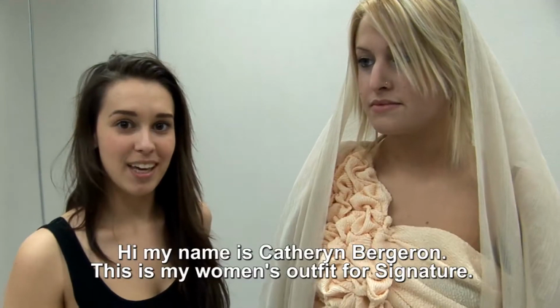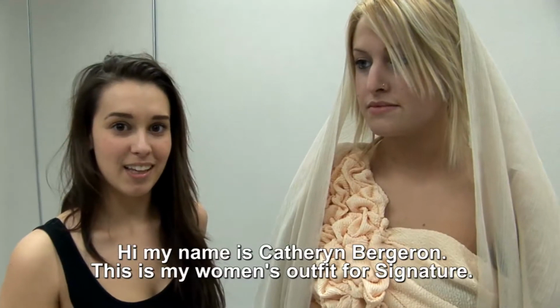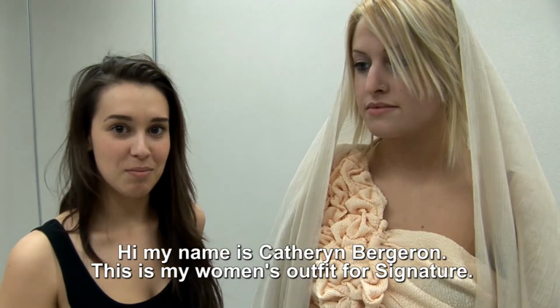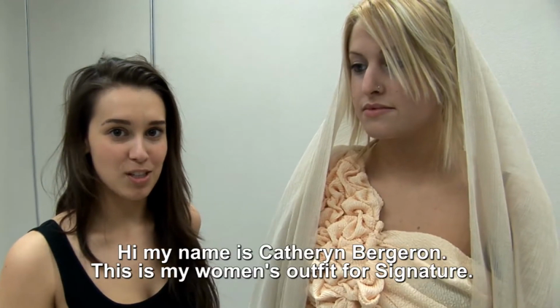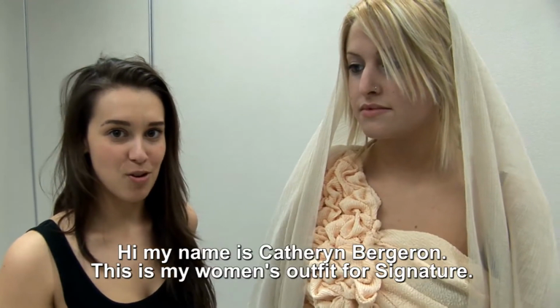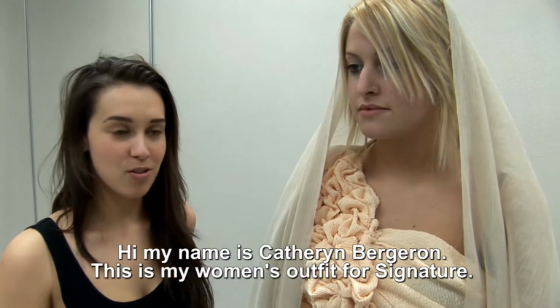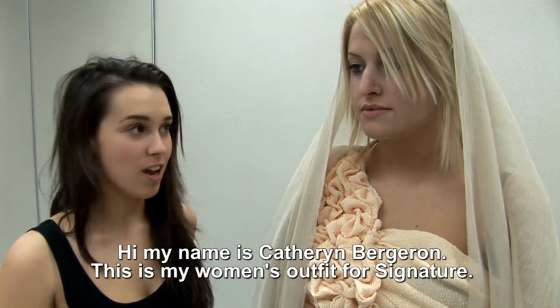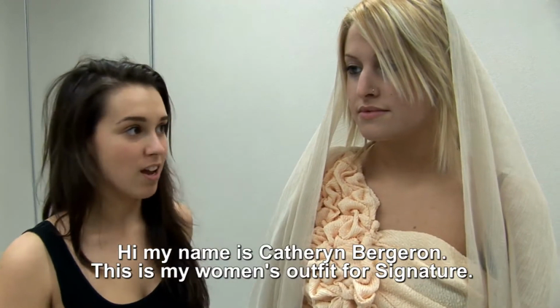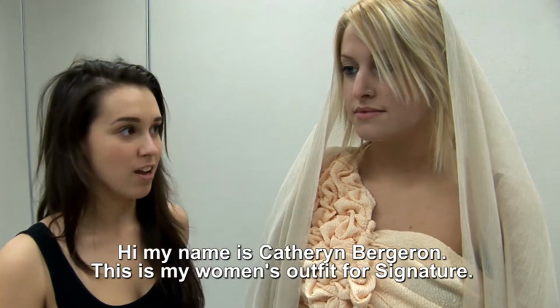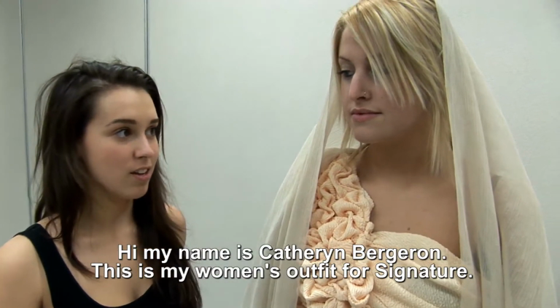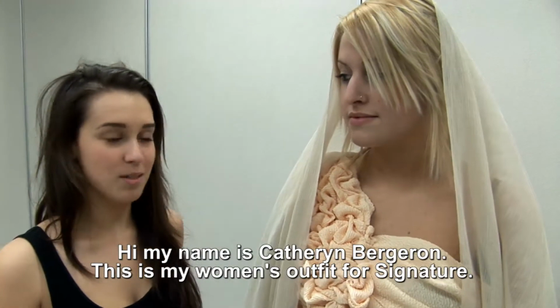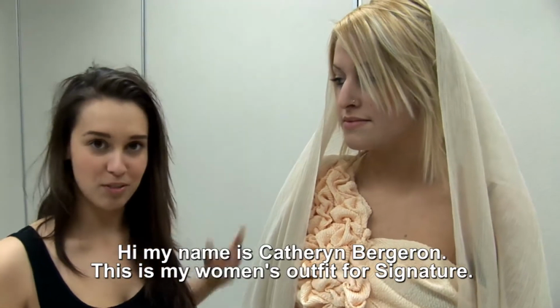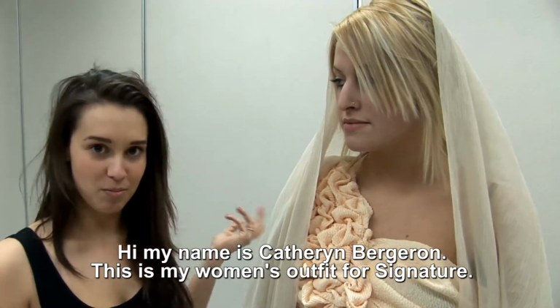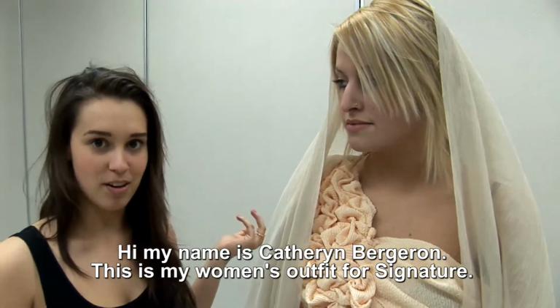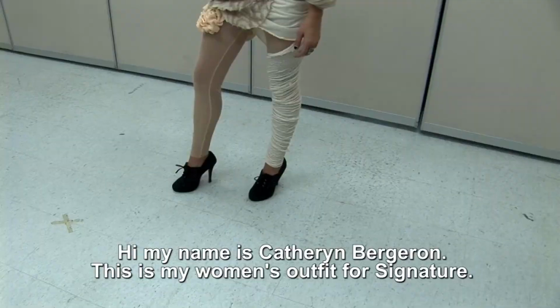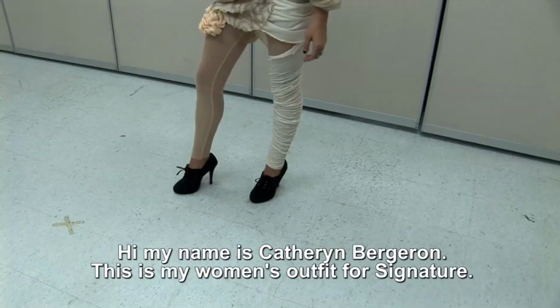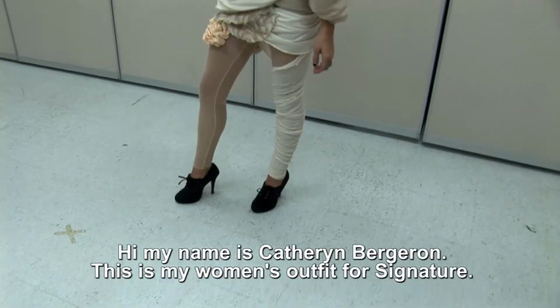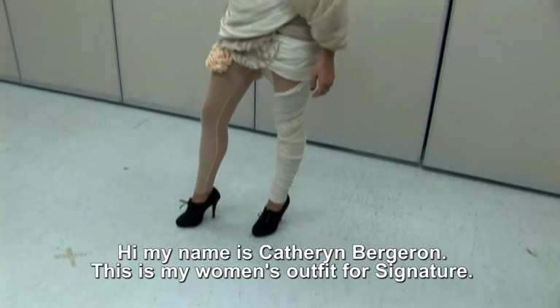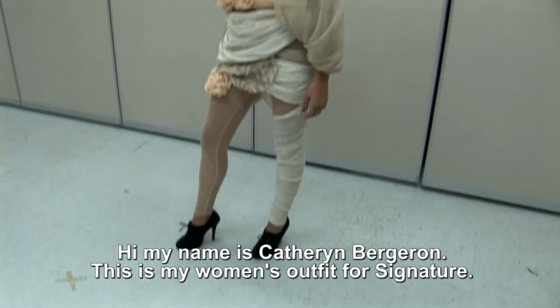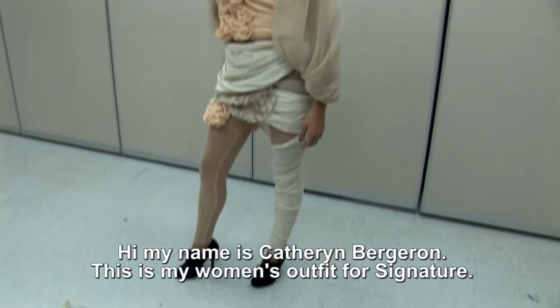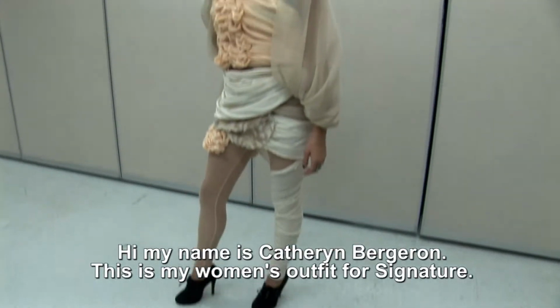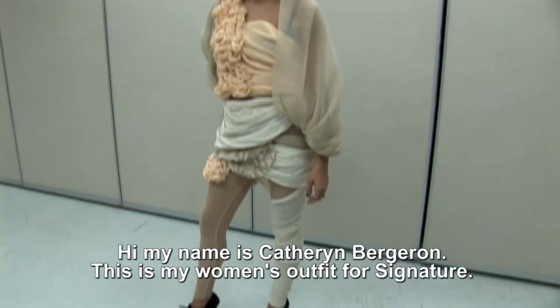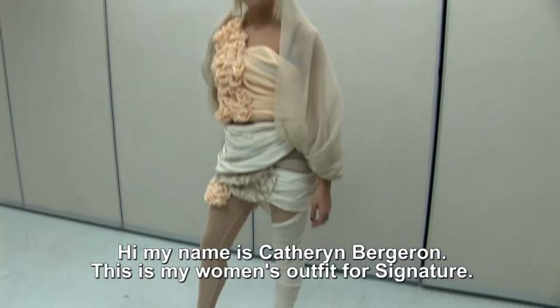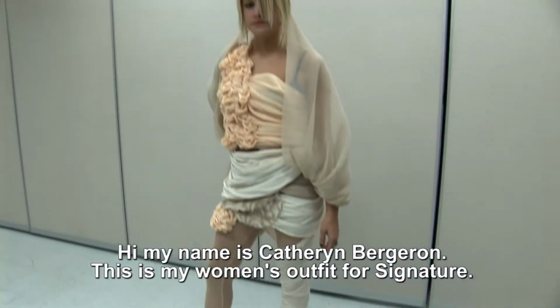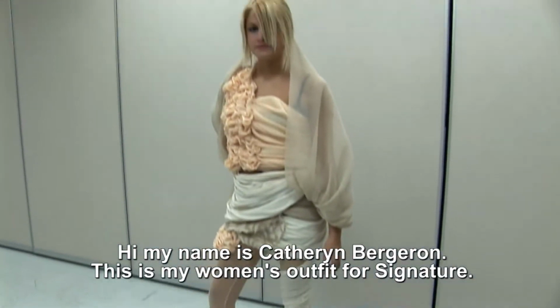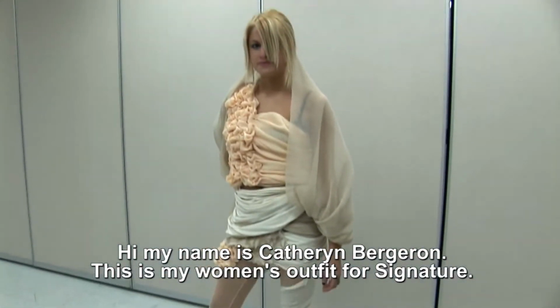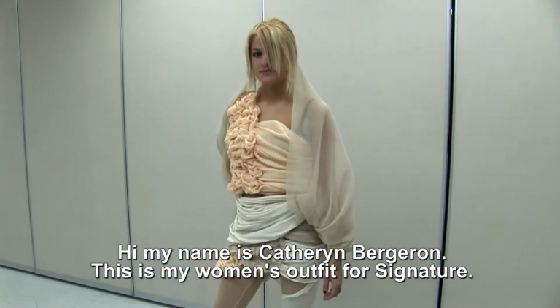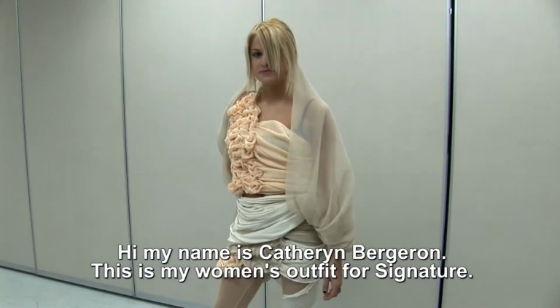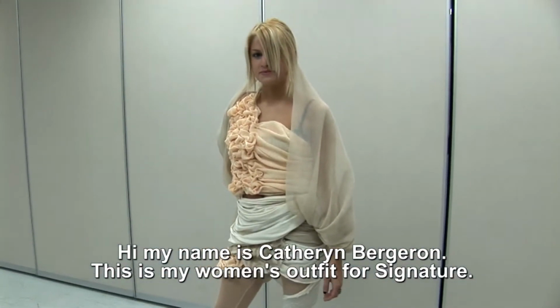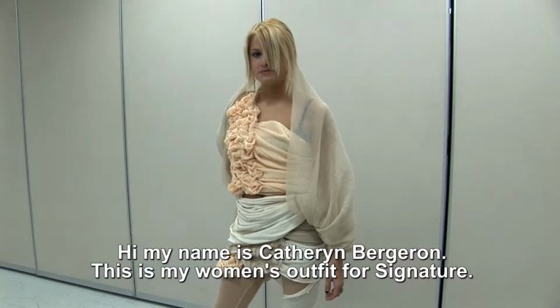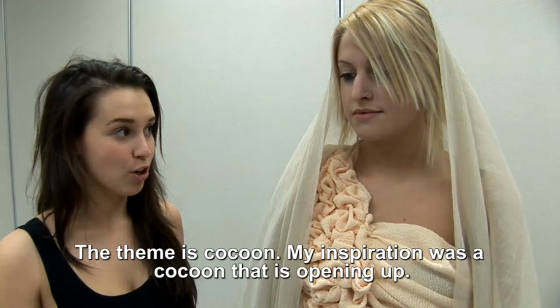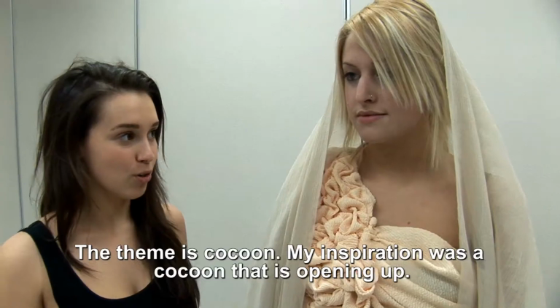Hi, my name is Catherine Bergeron. This is my artisan style. The theme is cocon.